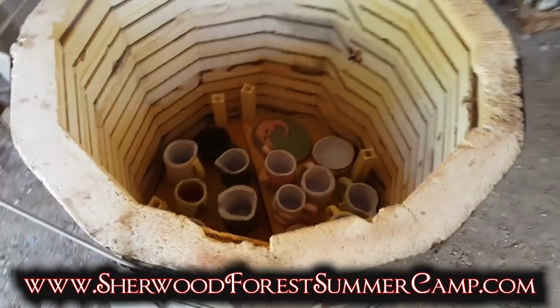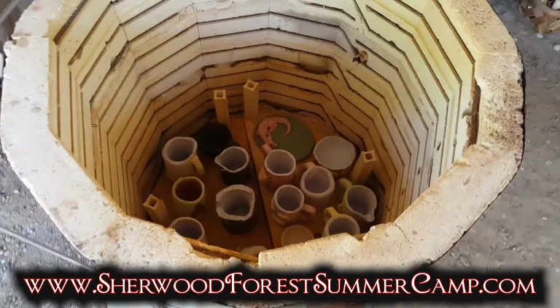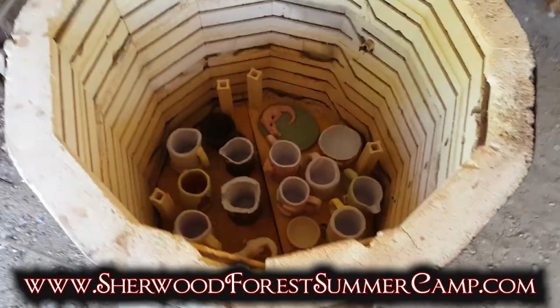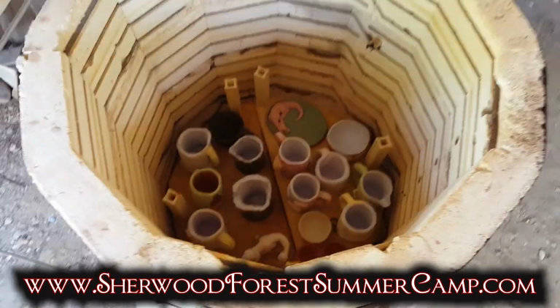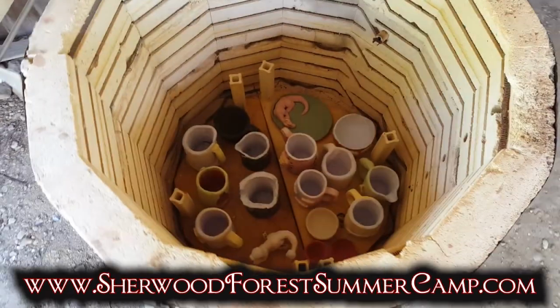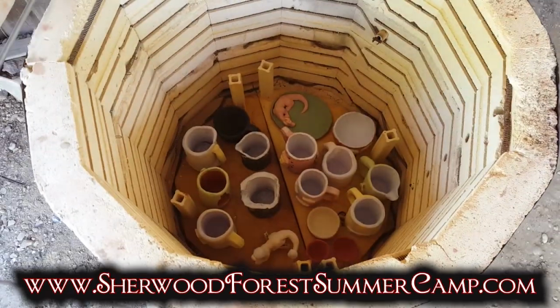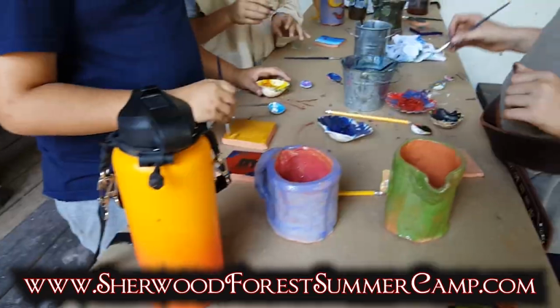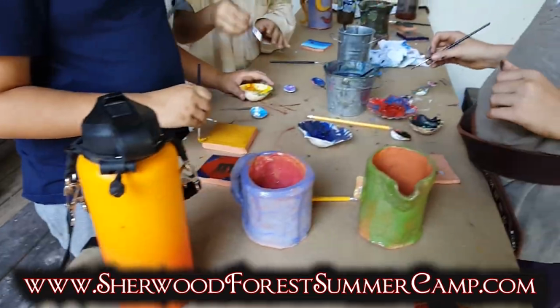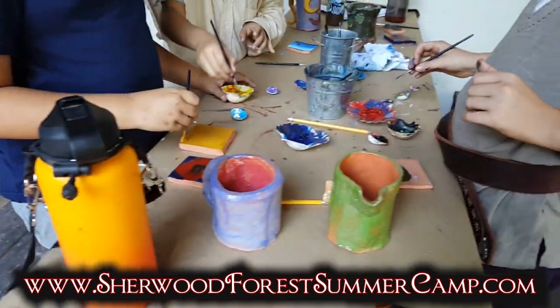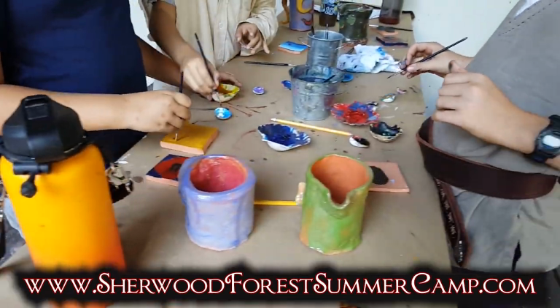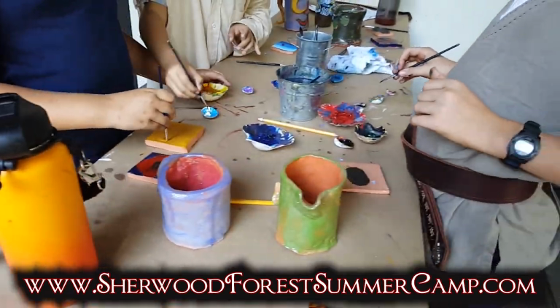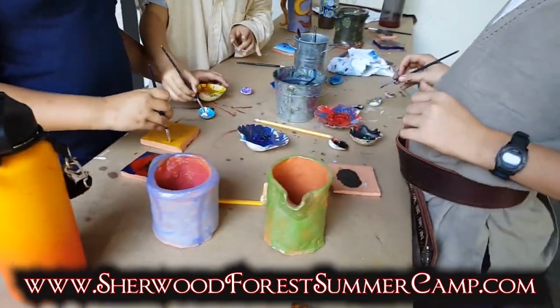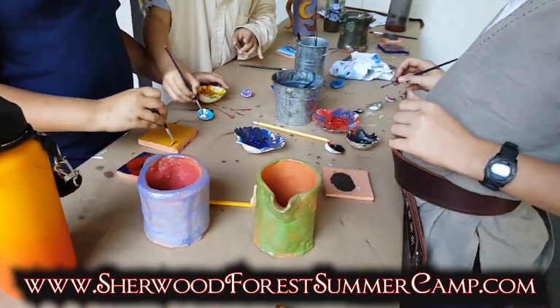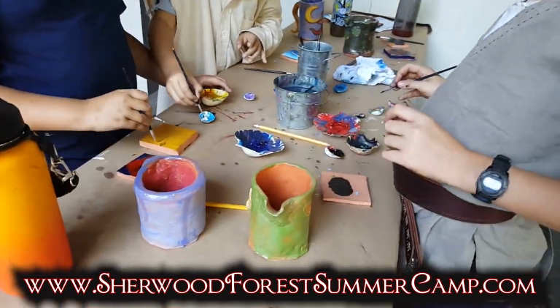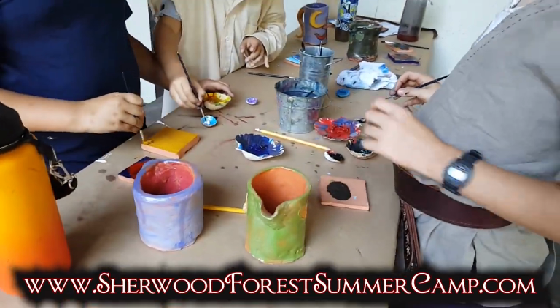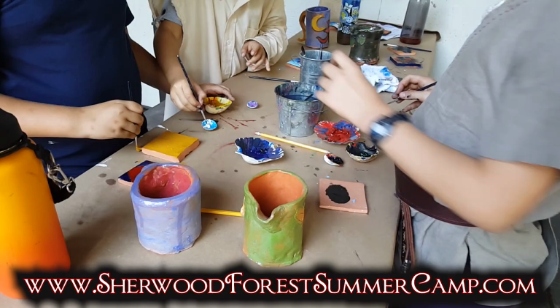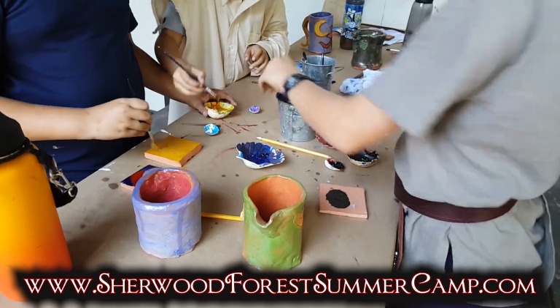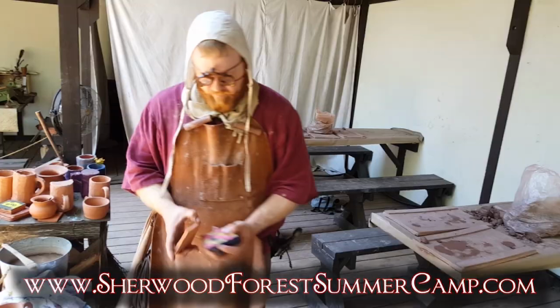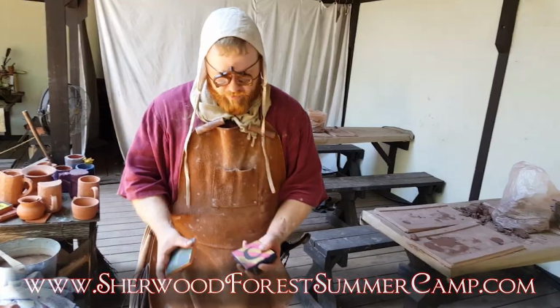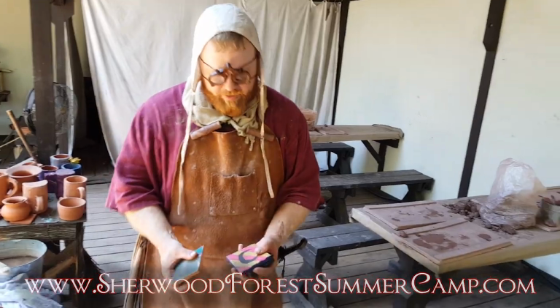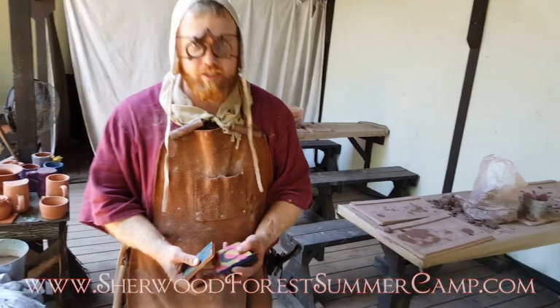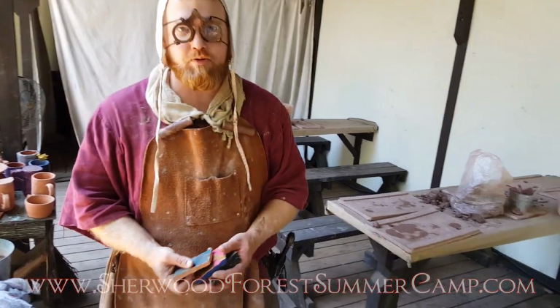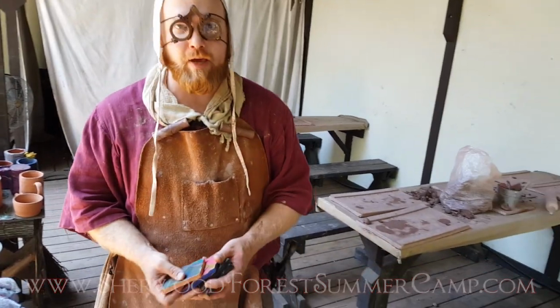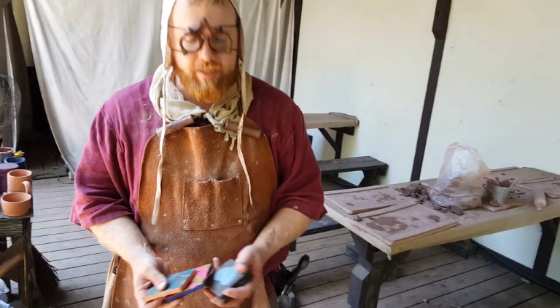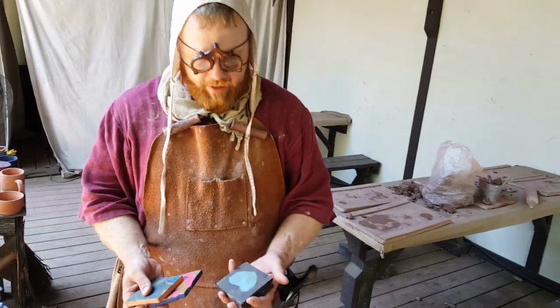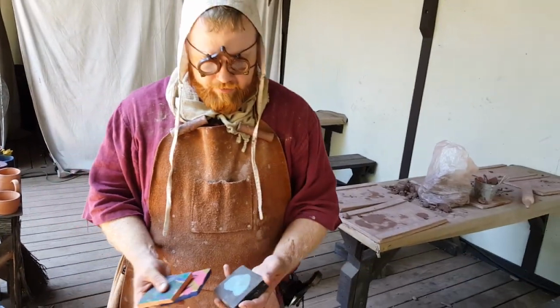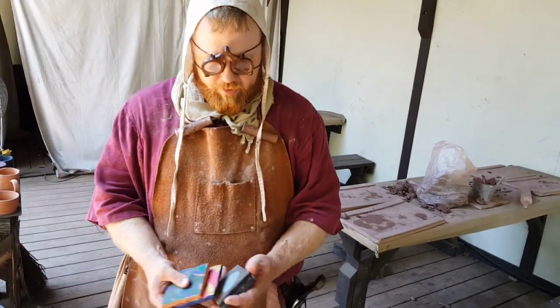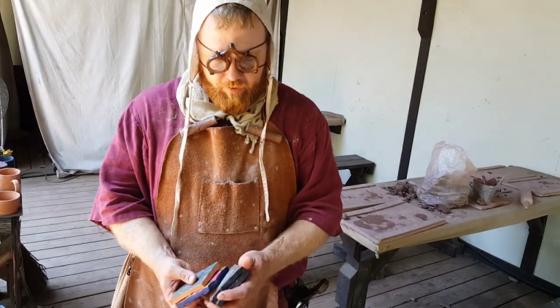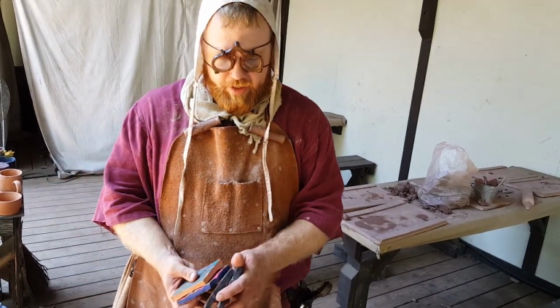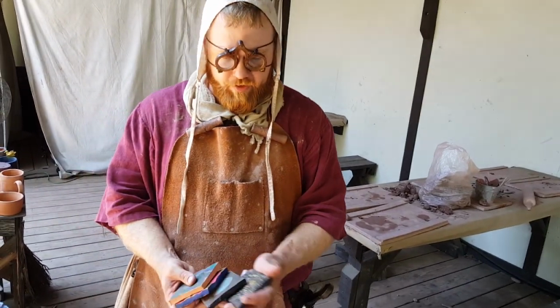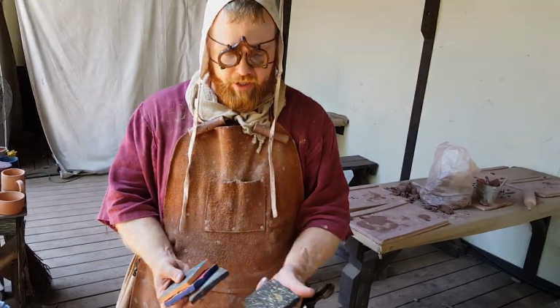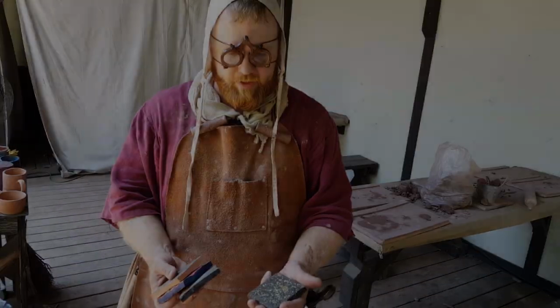We also look at what clay is made of. Things like this — we paint tiles, so we do a lot of different things.